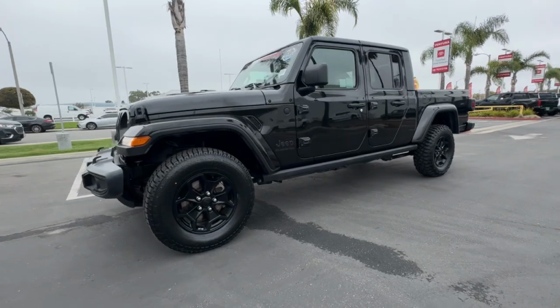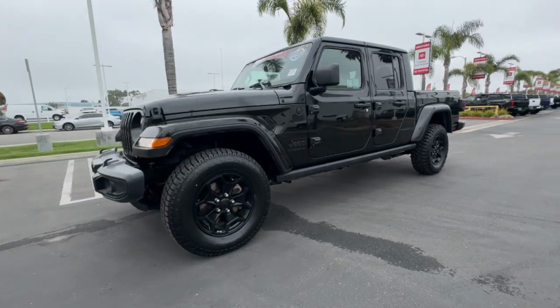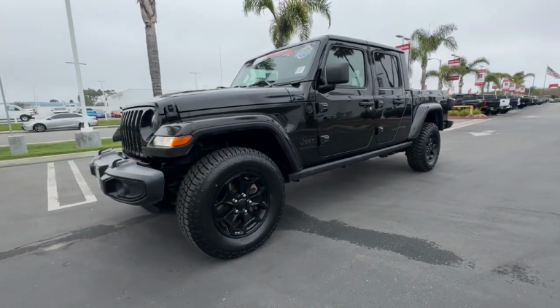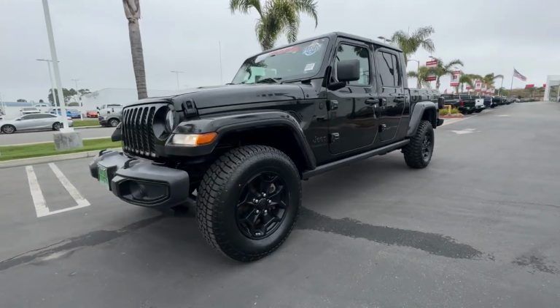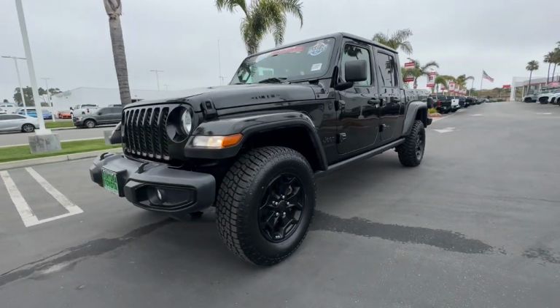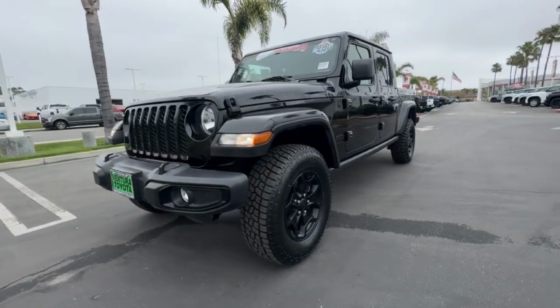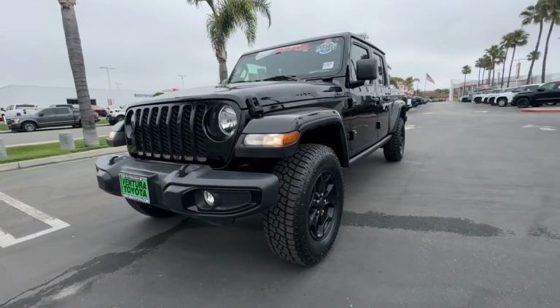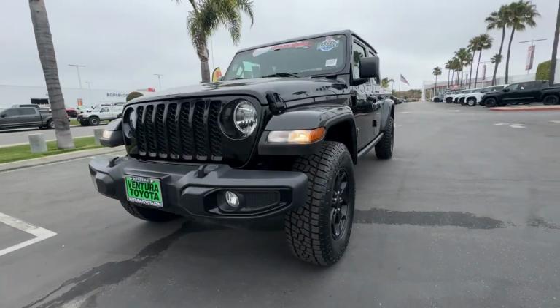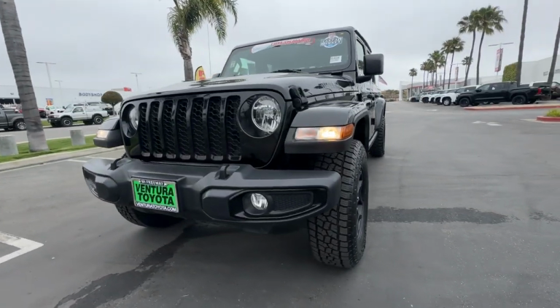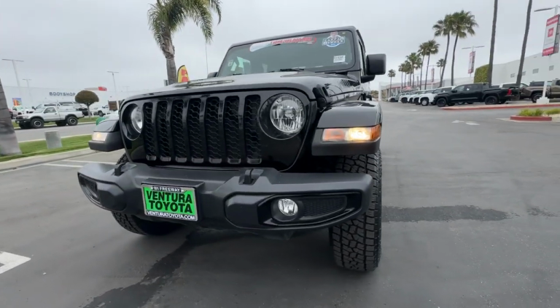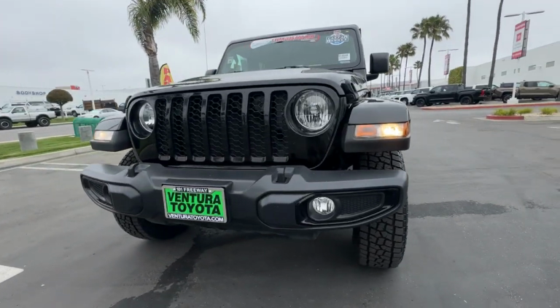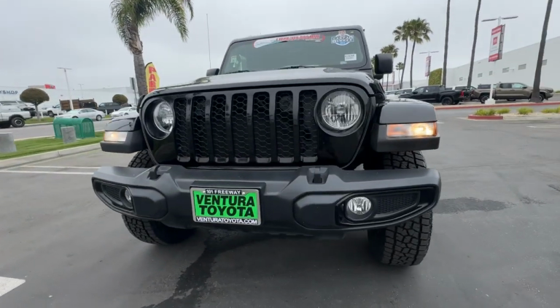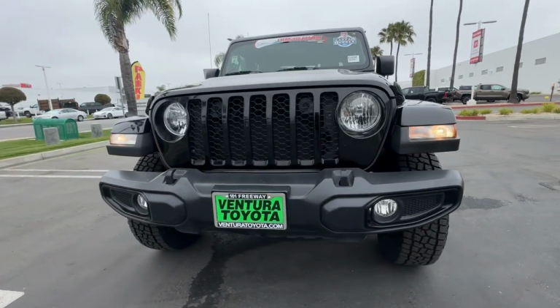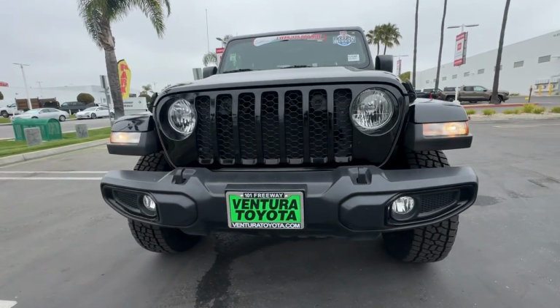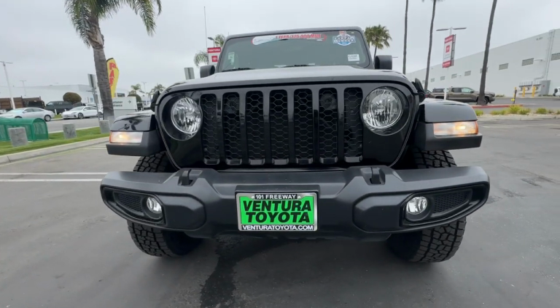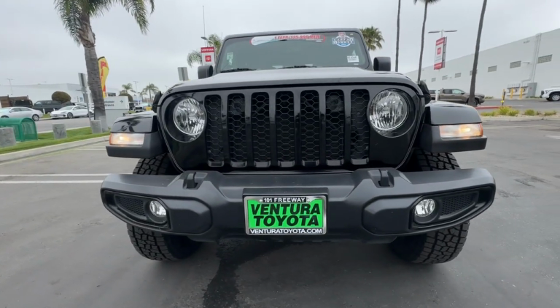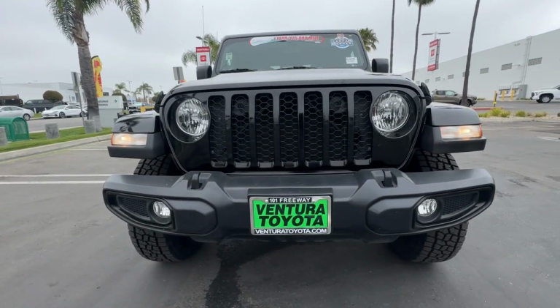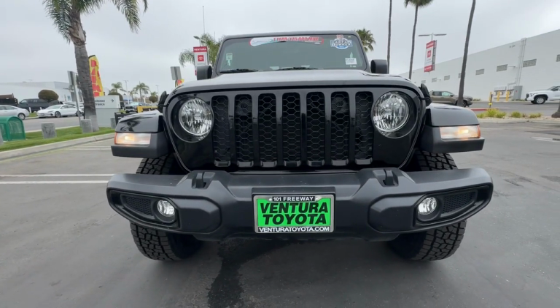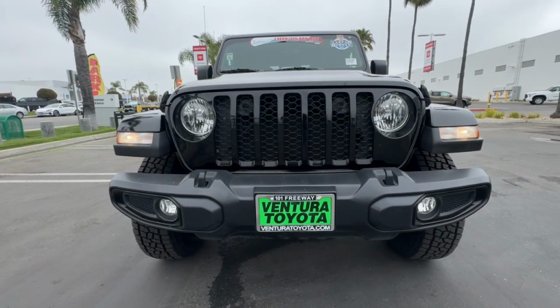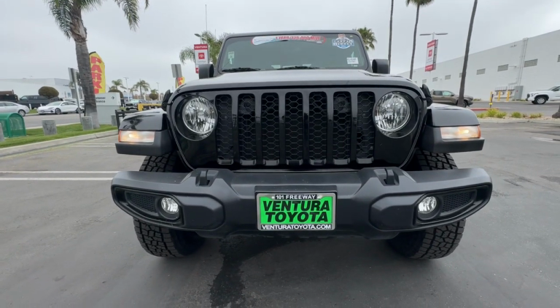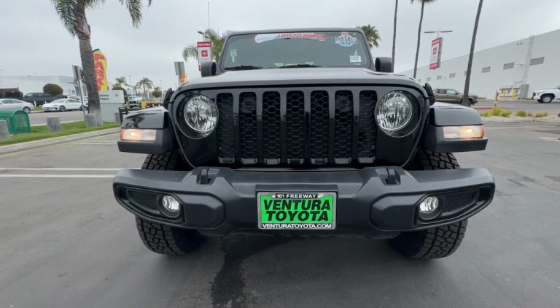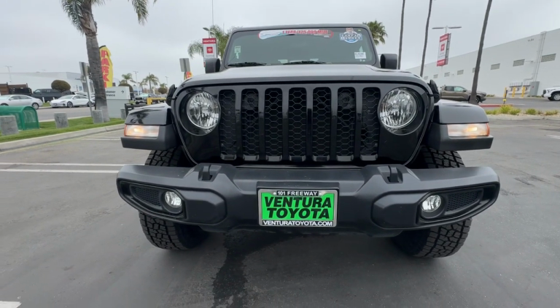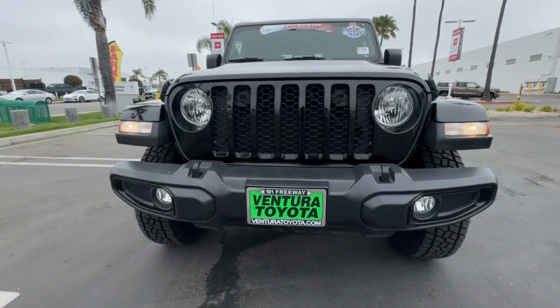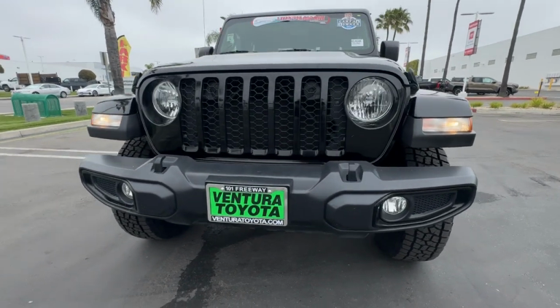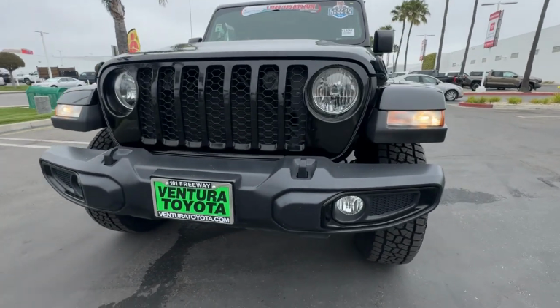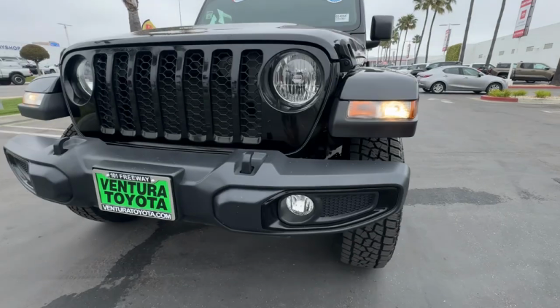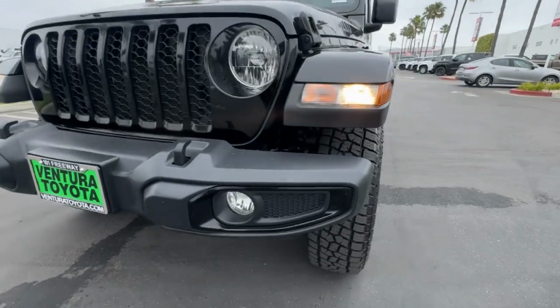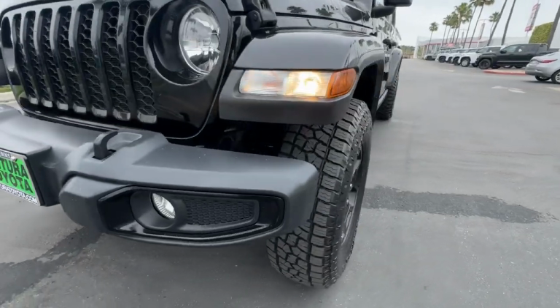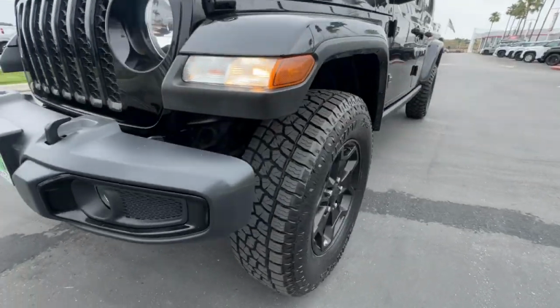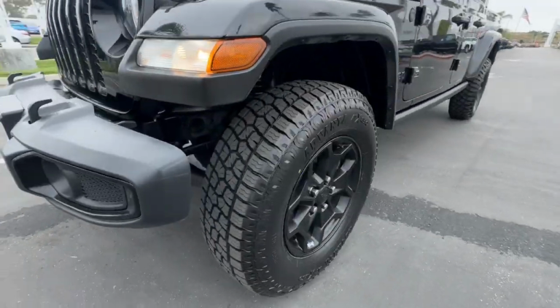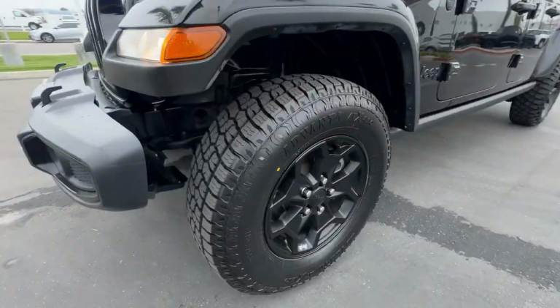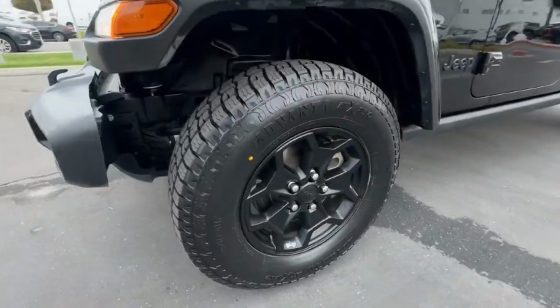Impressive towing ability teams up with pickup utility and SUV versatility to create the ultimate off-road tool.